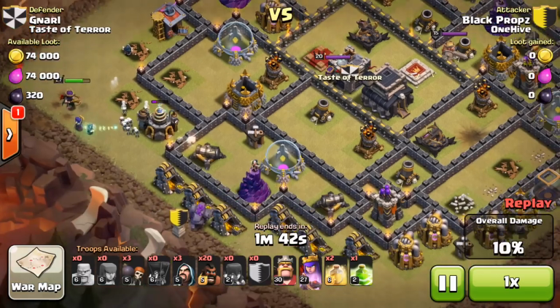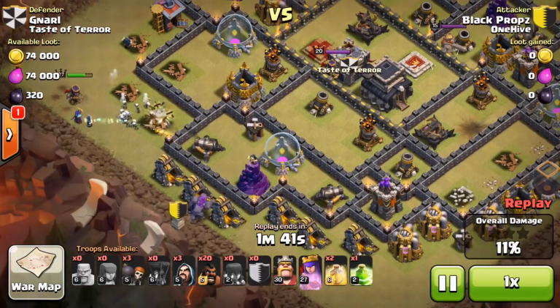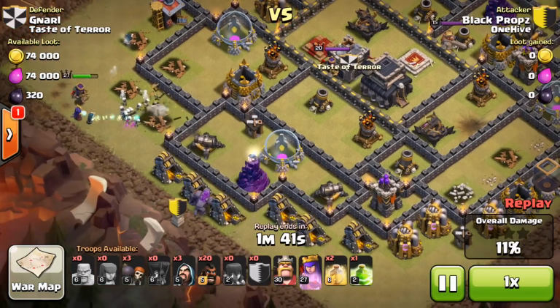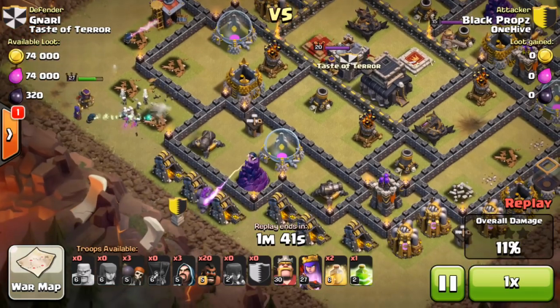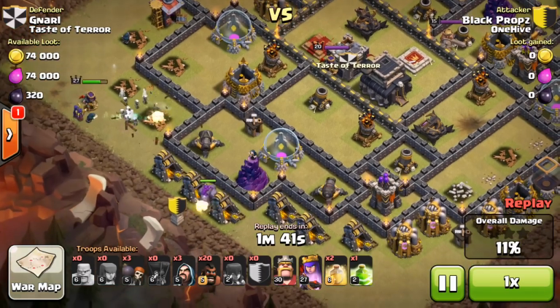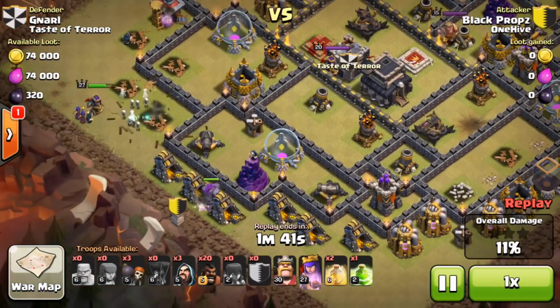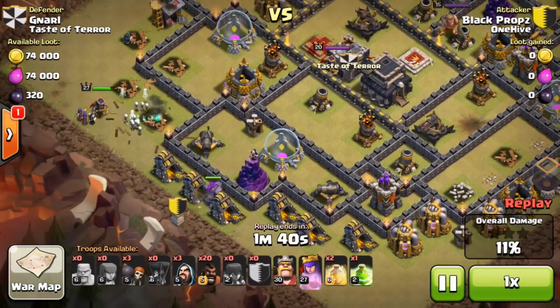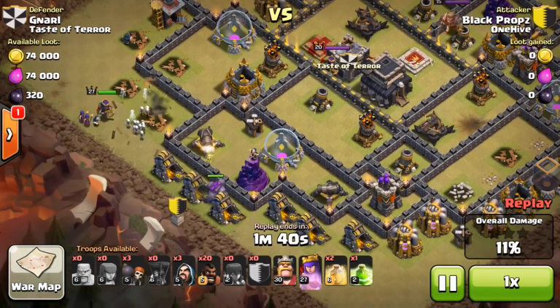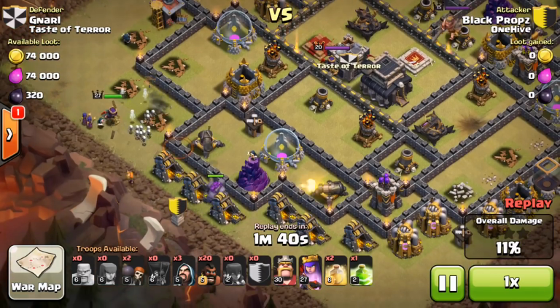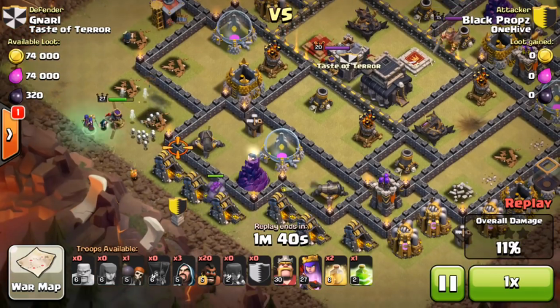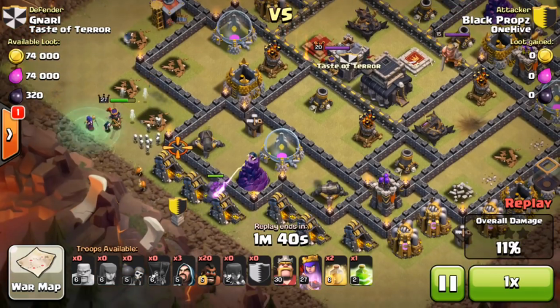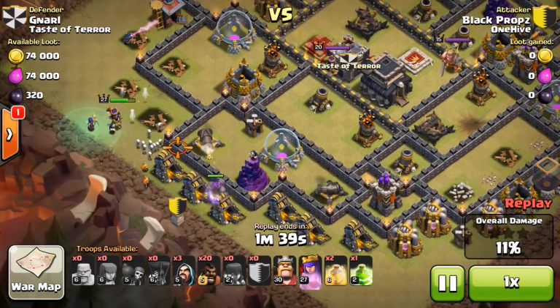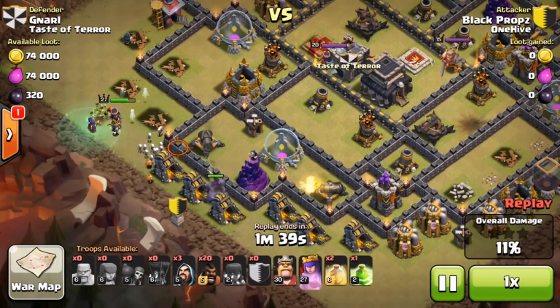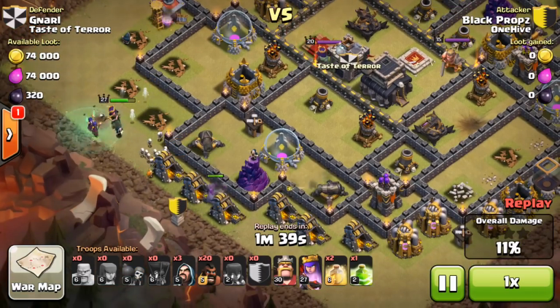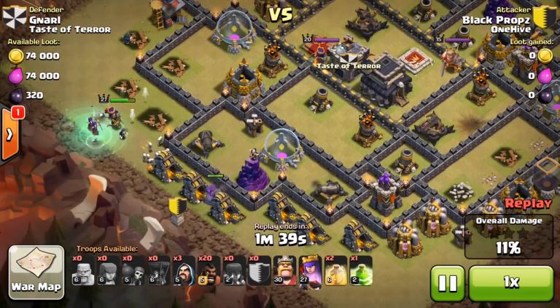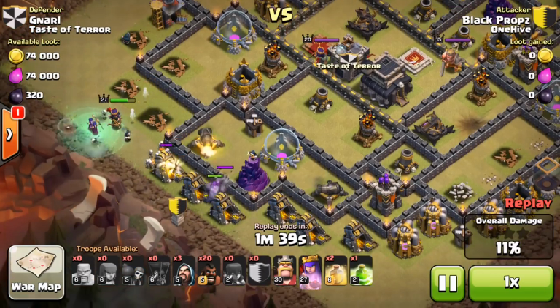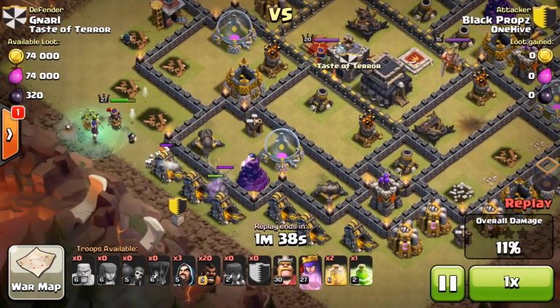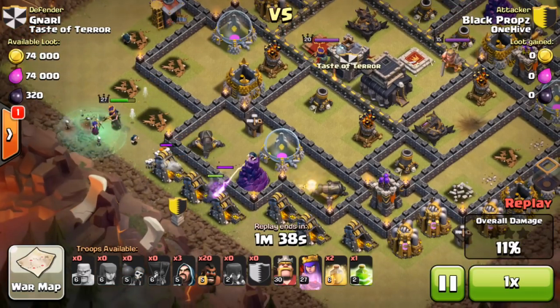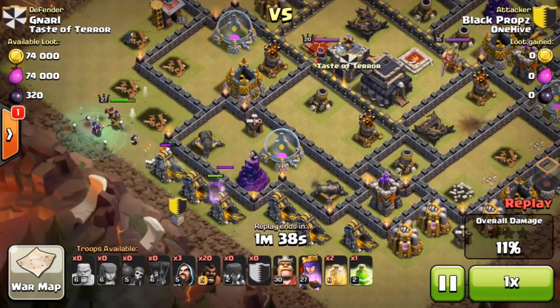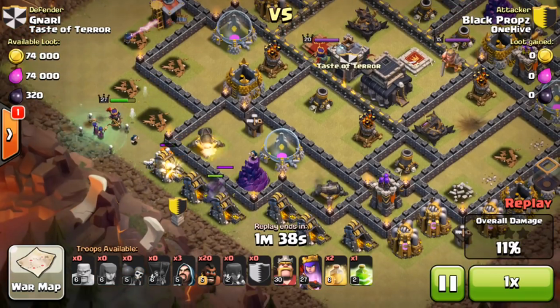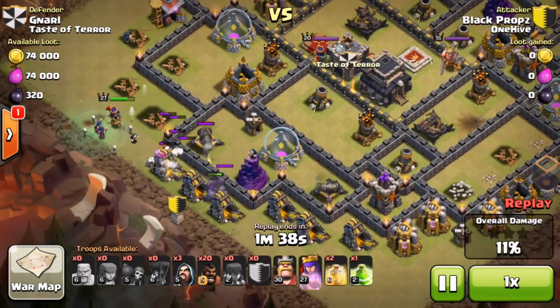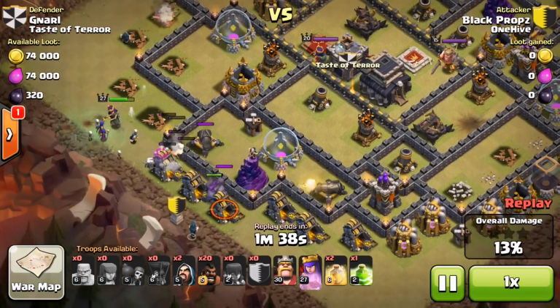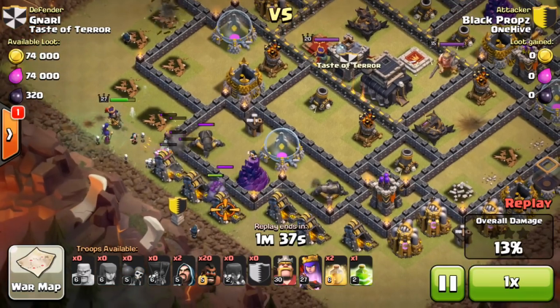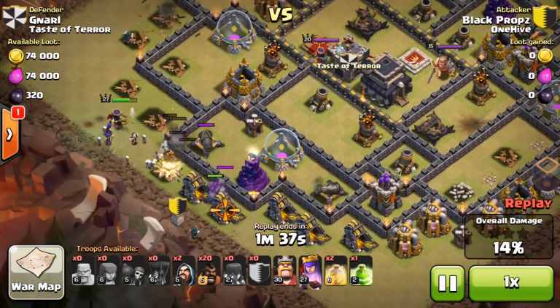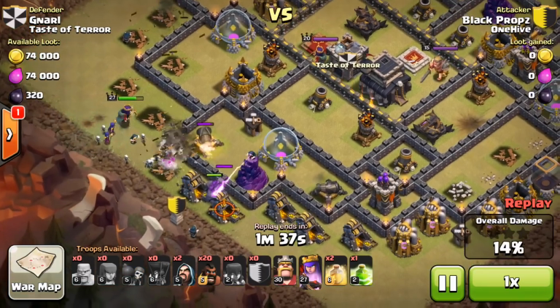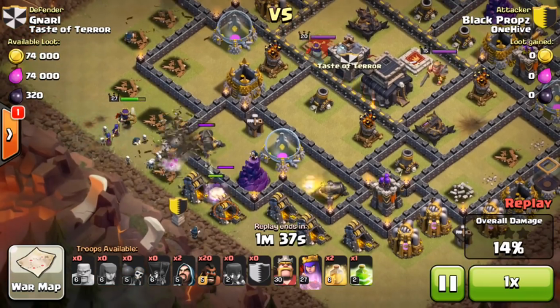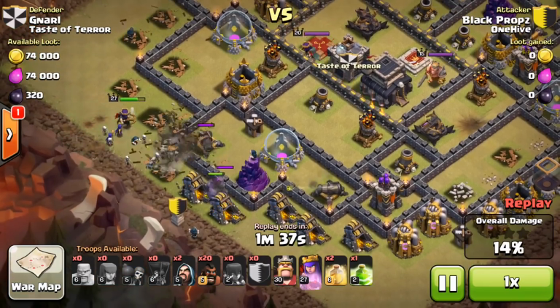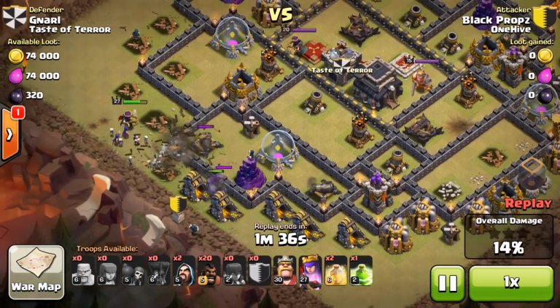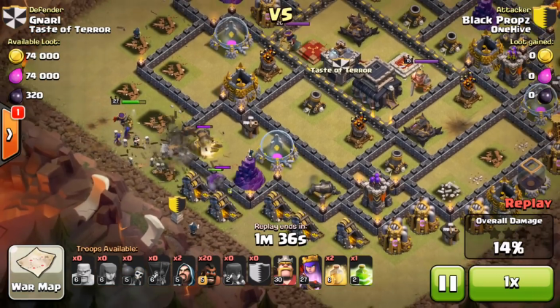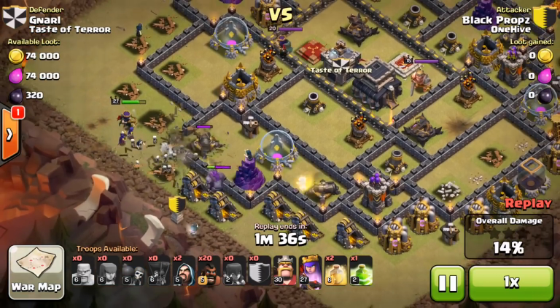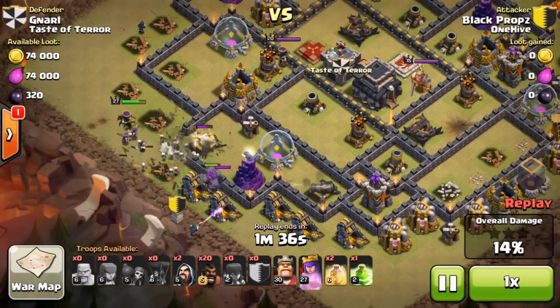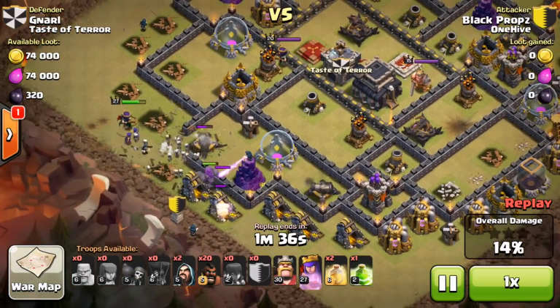Remember to bring a few barb archers to distract all those troops. You see the witches go down, backed up by the queen — they're going to take care of all those CC troops. A few wizards help out with some splash damage. Sometimes it takes a moment — don't panic. The witches, especially if they have a witch in their CC, are battling for control, going back and forth. But your queen is the tiebreaker — she shoots so quickly that you will overwhelm them.